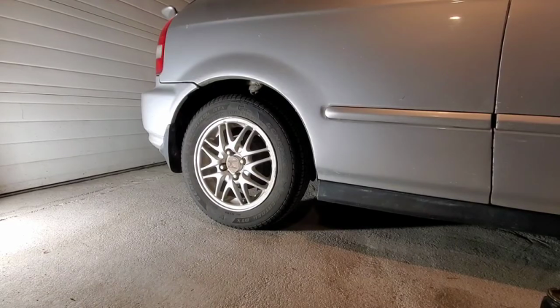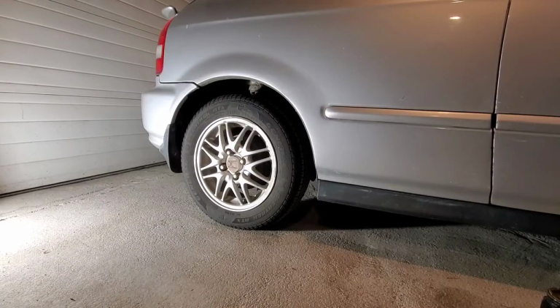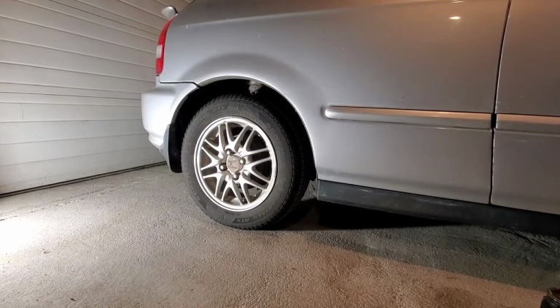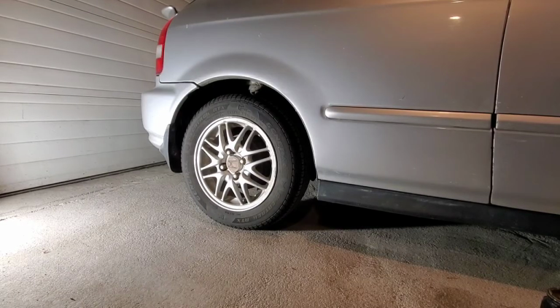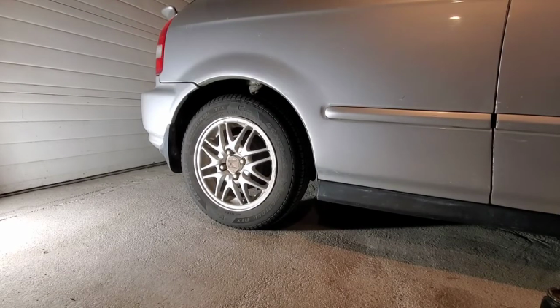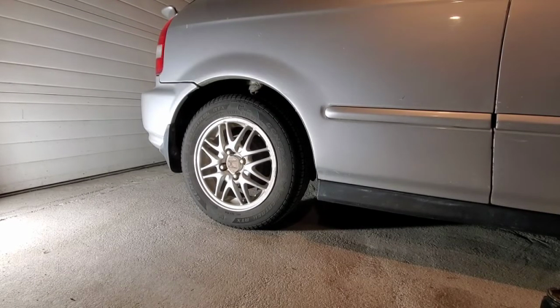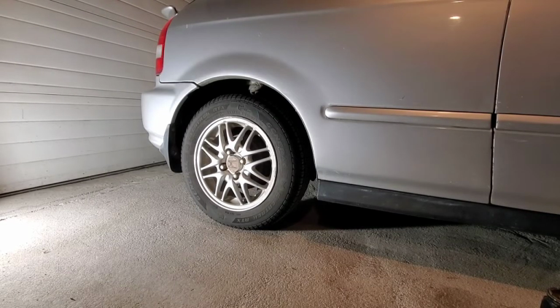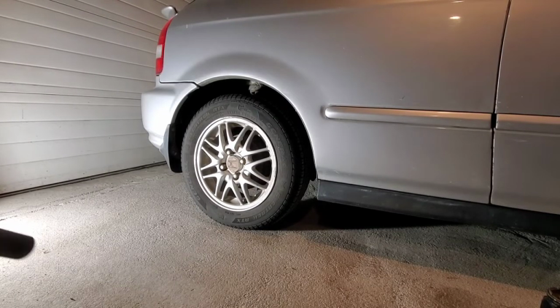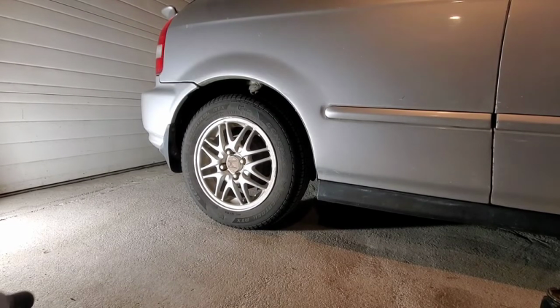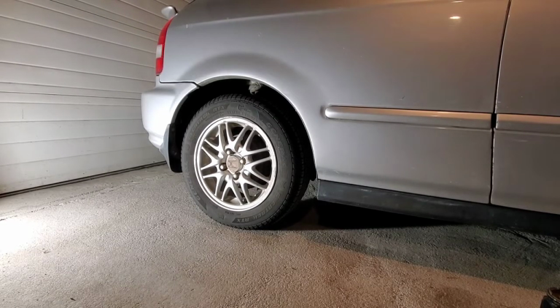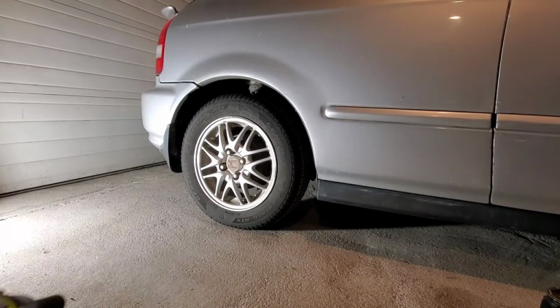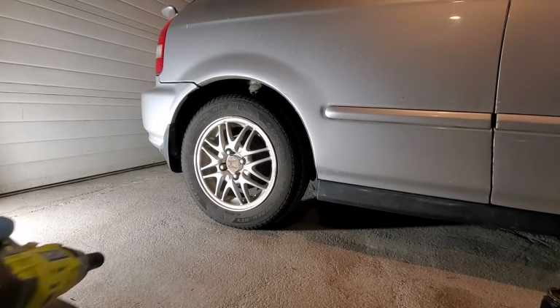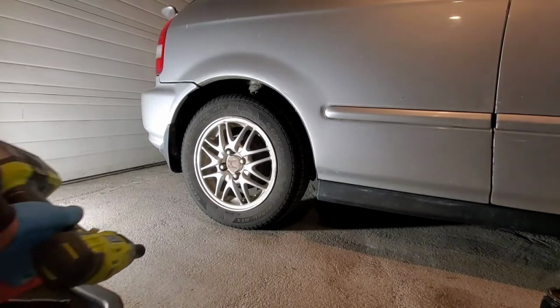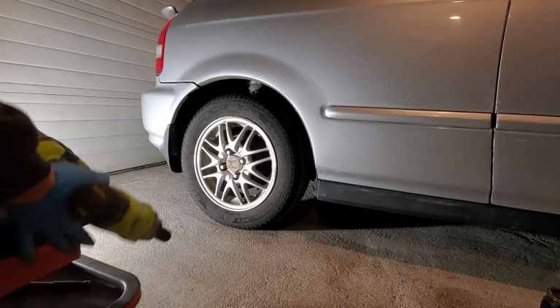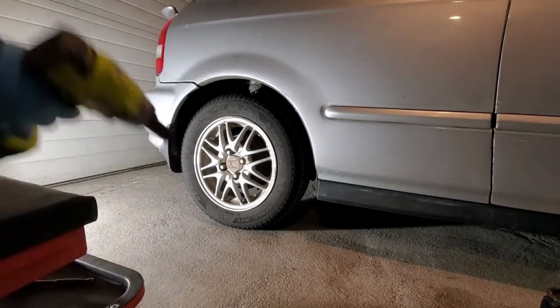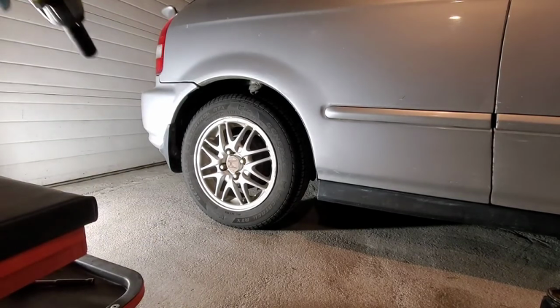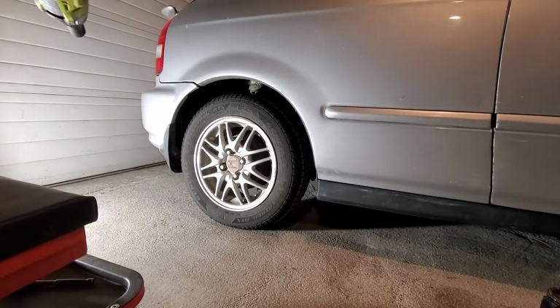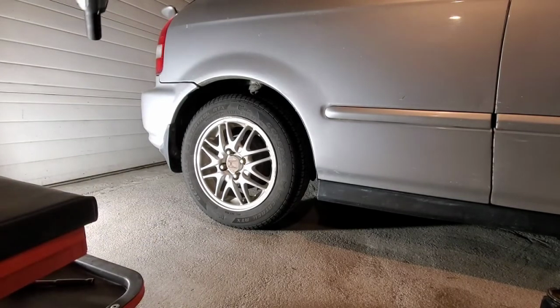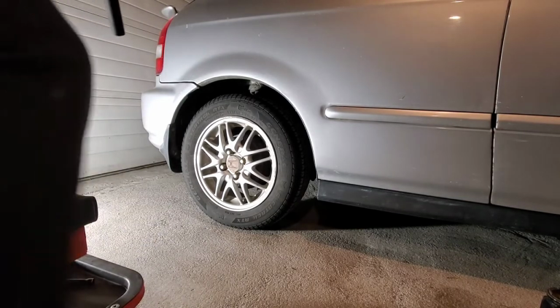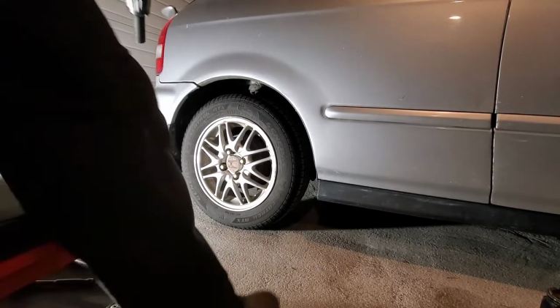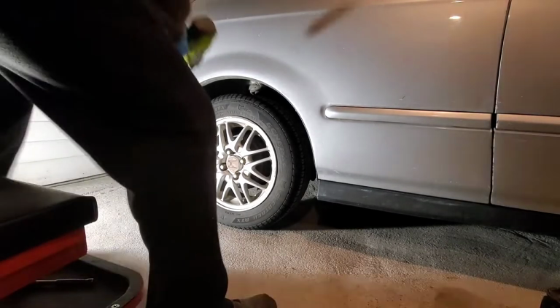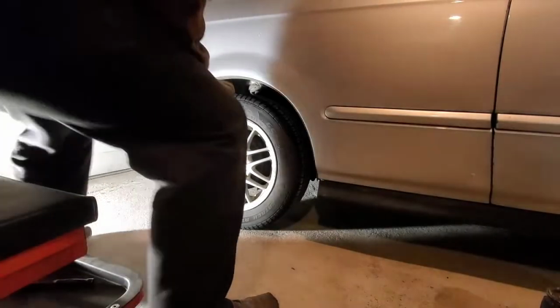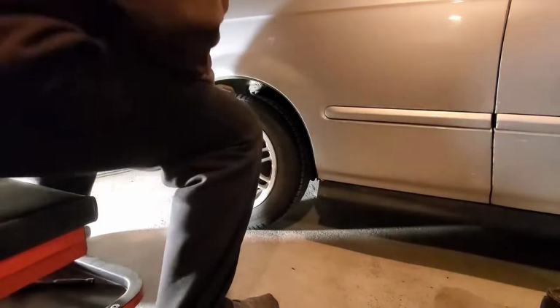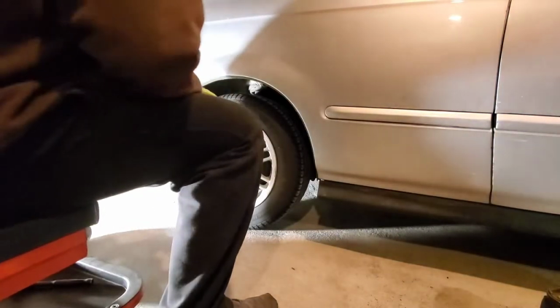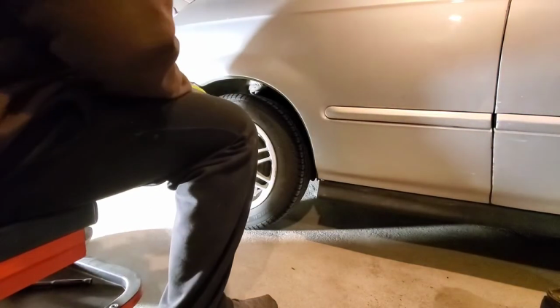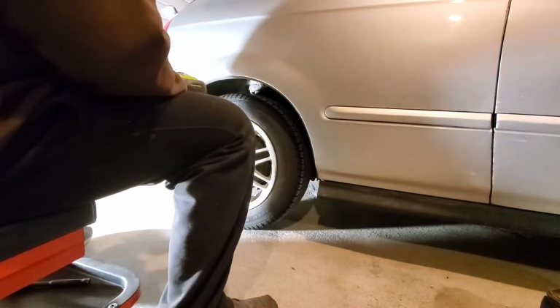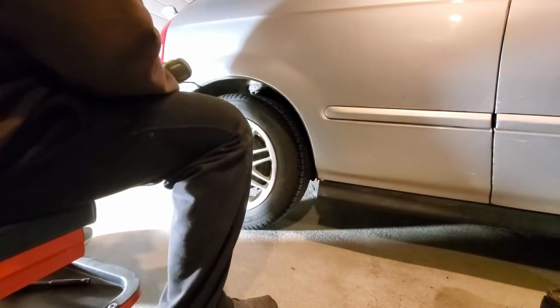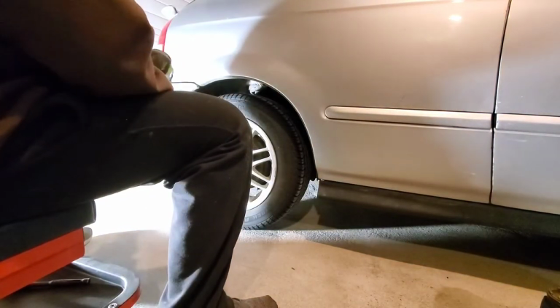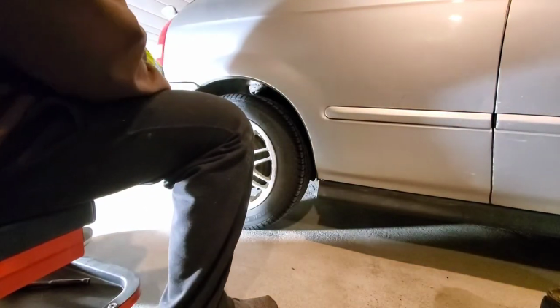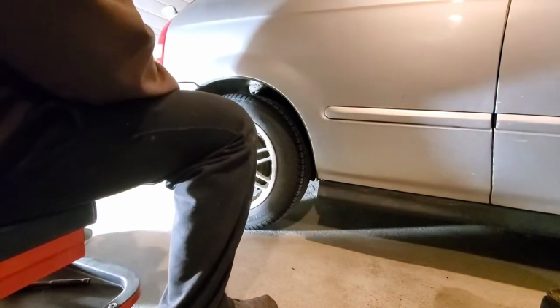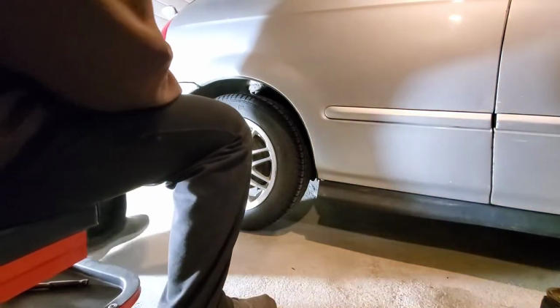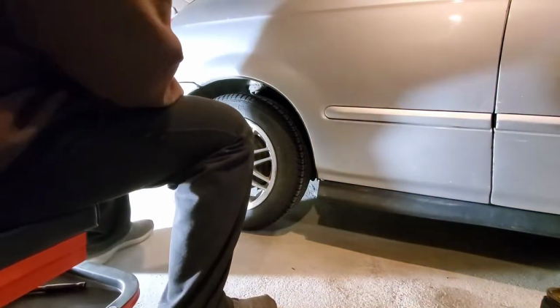First thing we're going to do is loosen off our lug nuts. These are 19 millimeter.